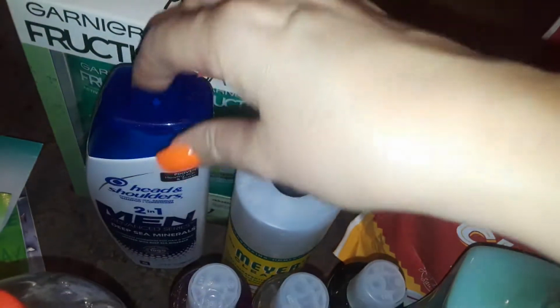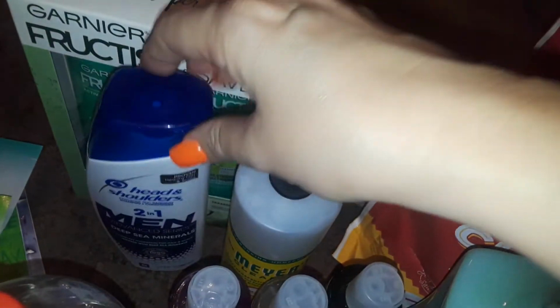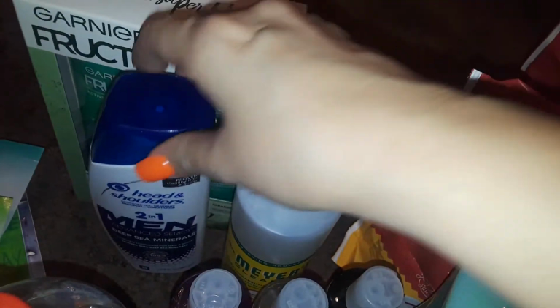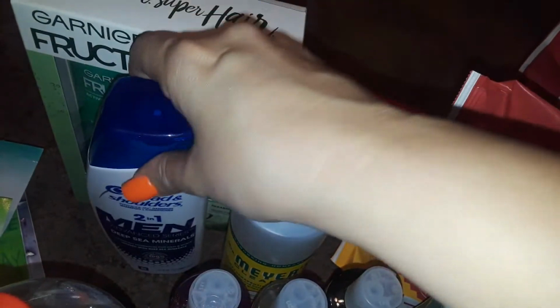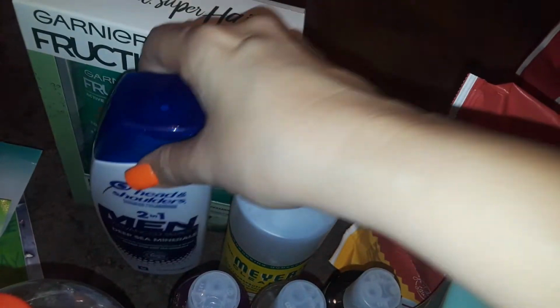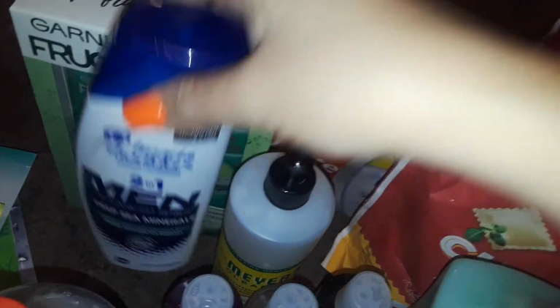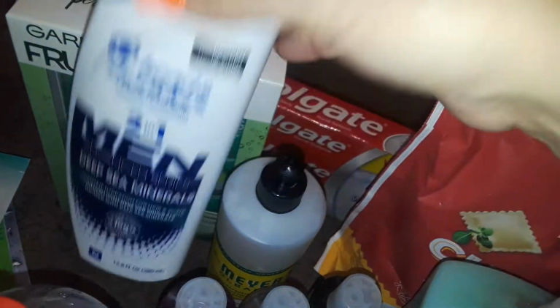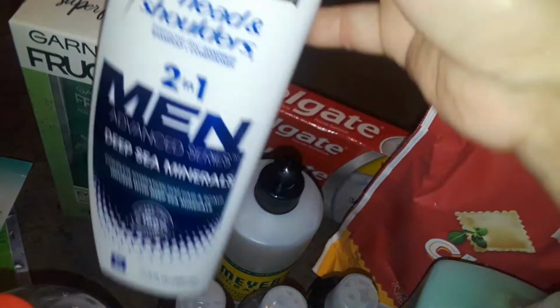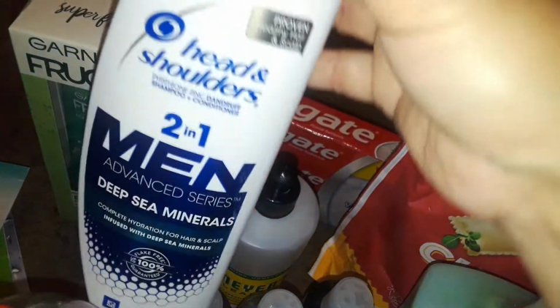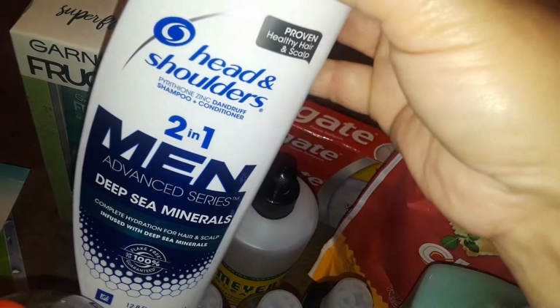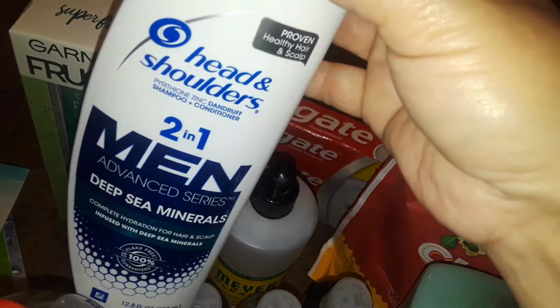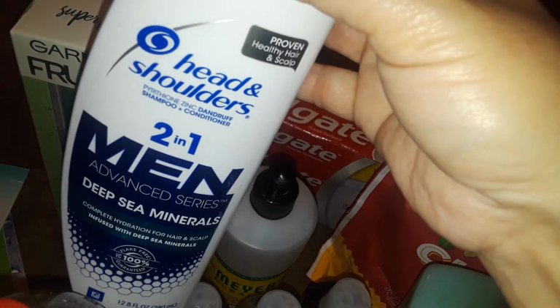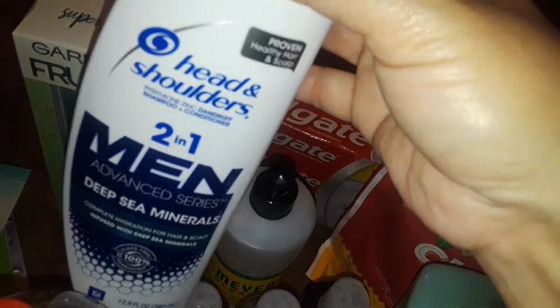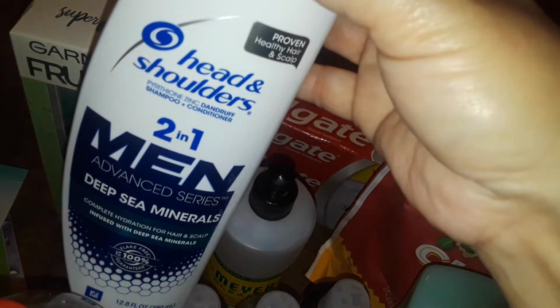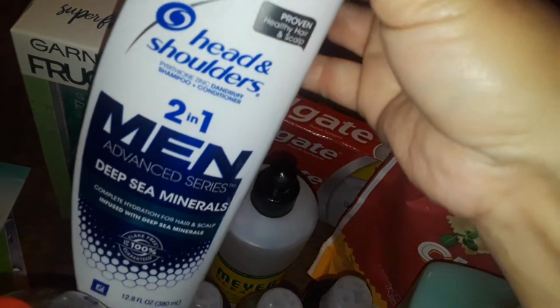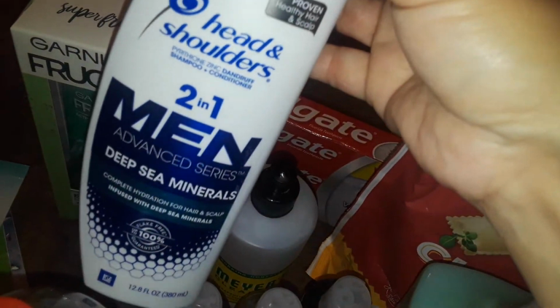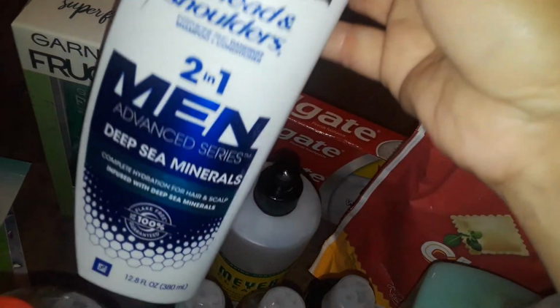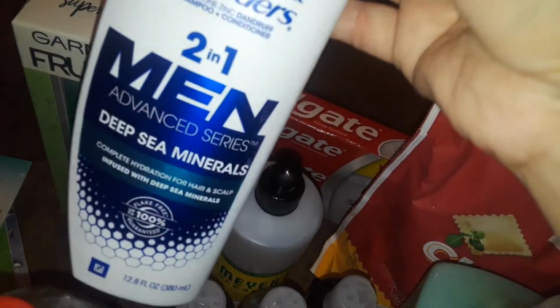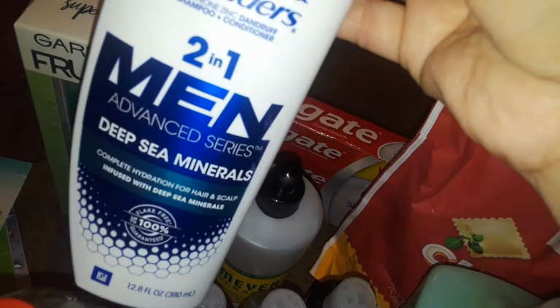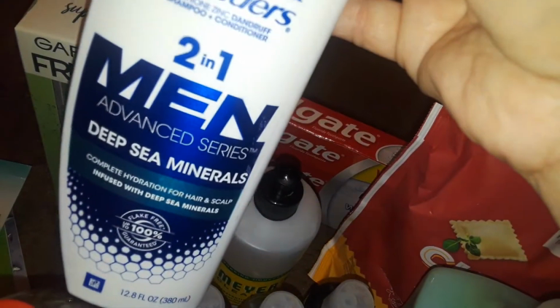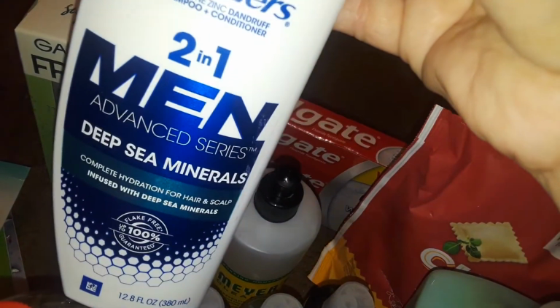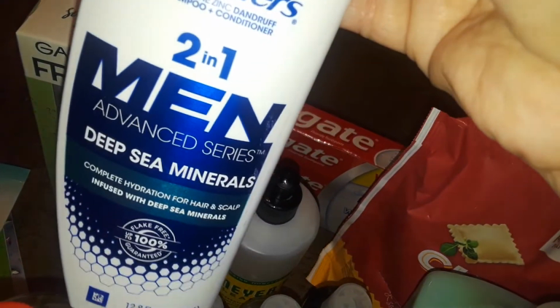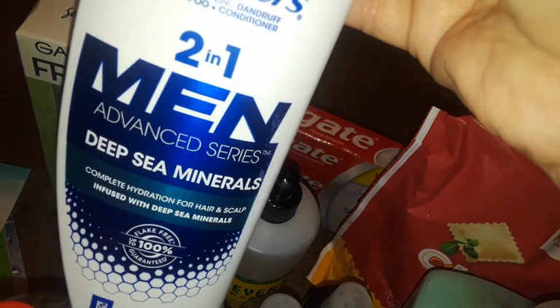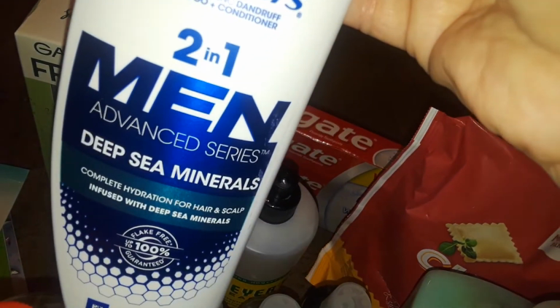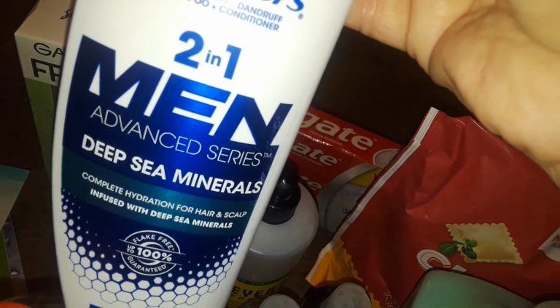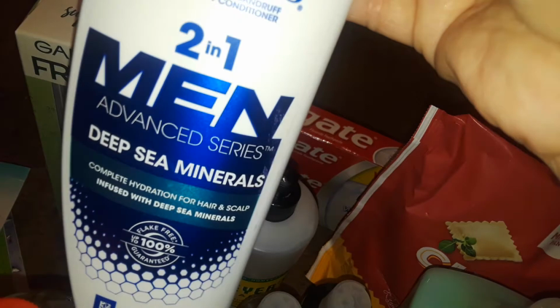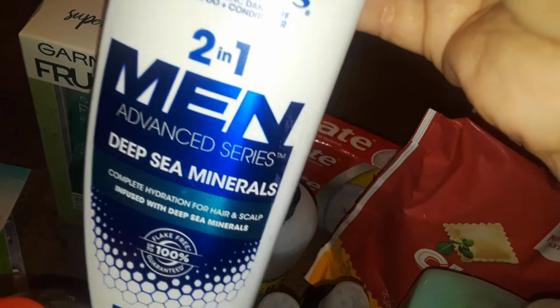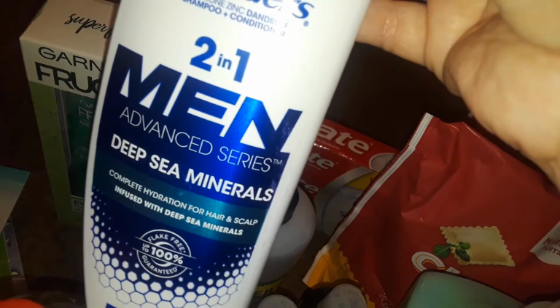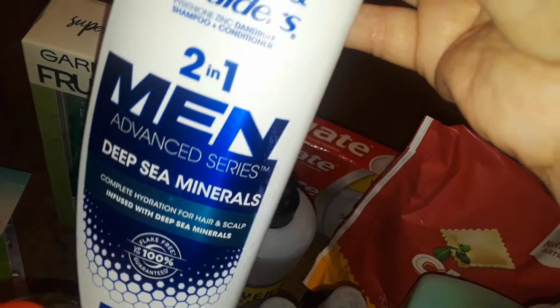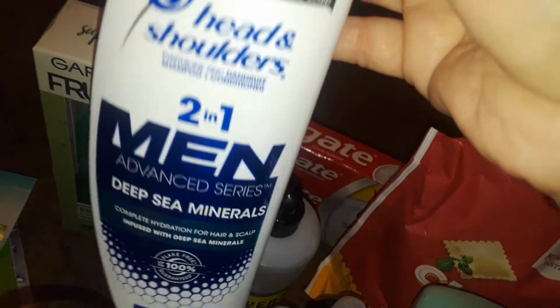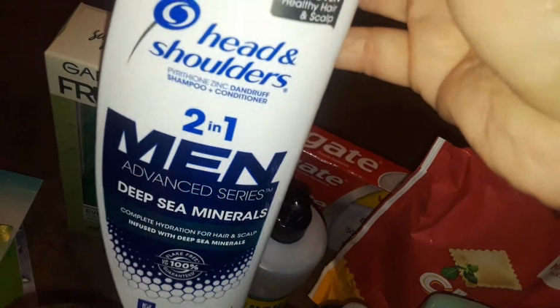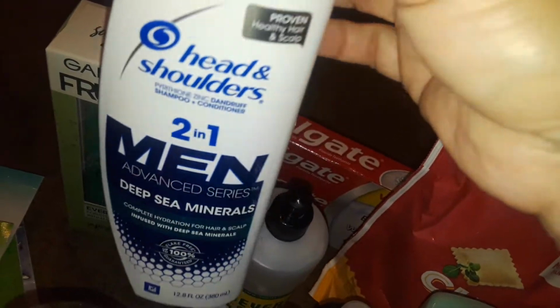And then I got my son another Head and Shoulders, a two-in-one for men's. This is the Deep Sea Minerals.